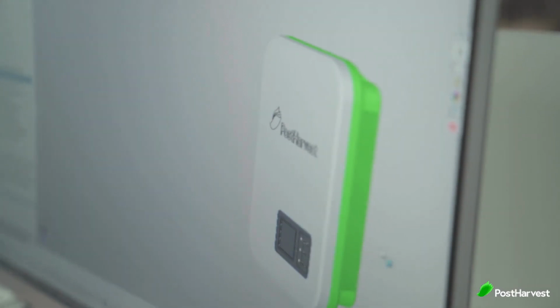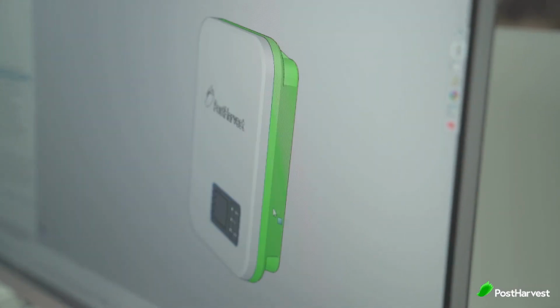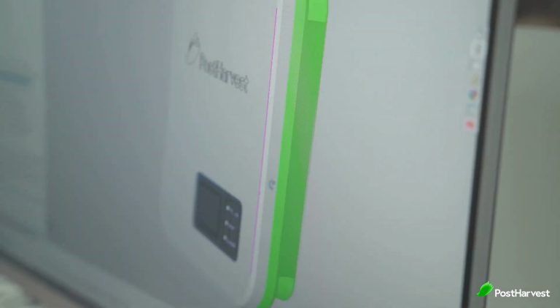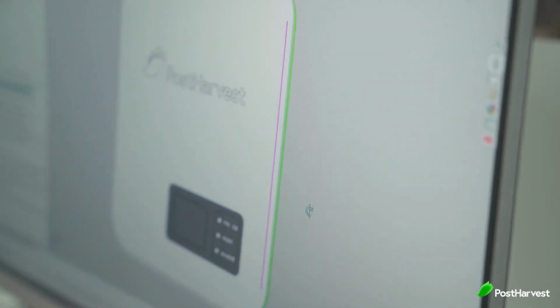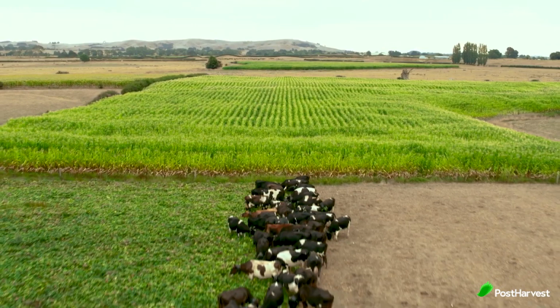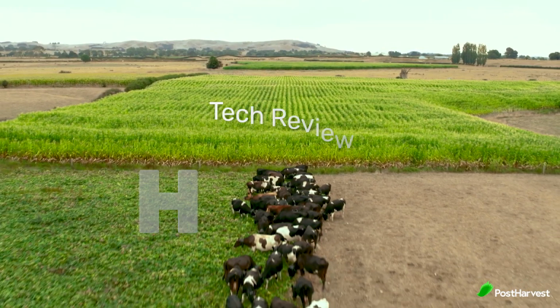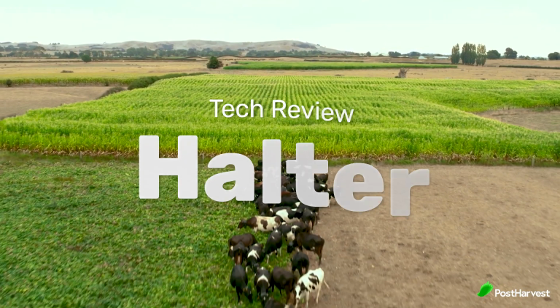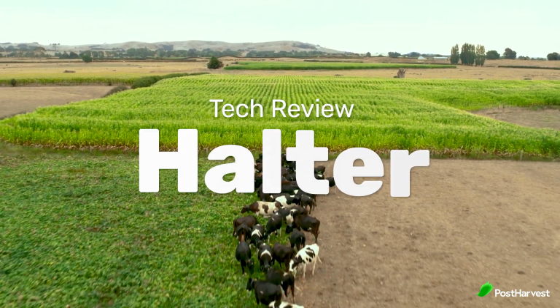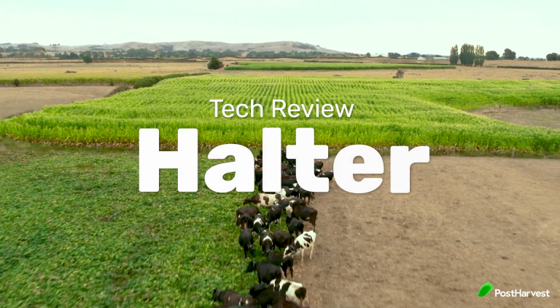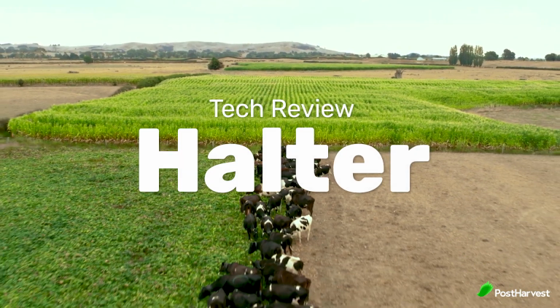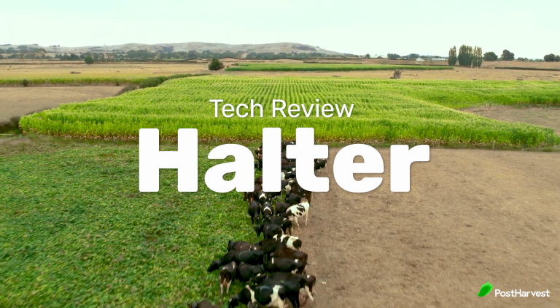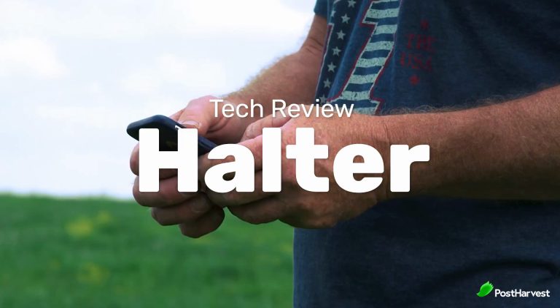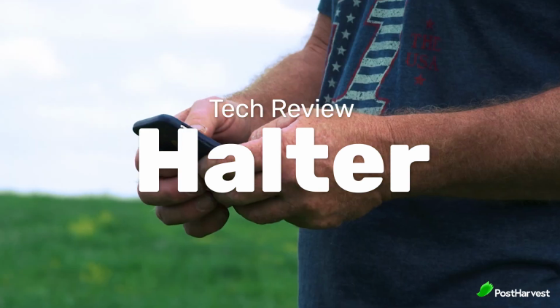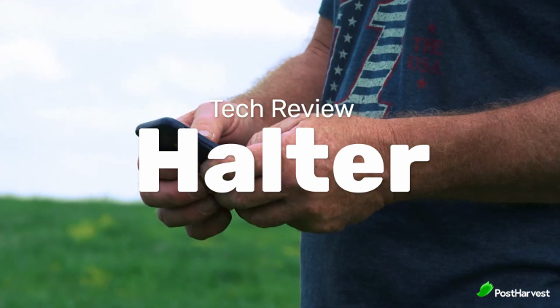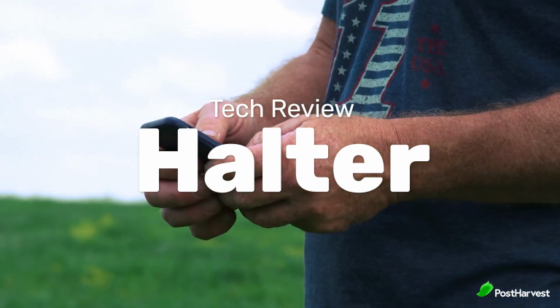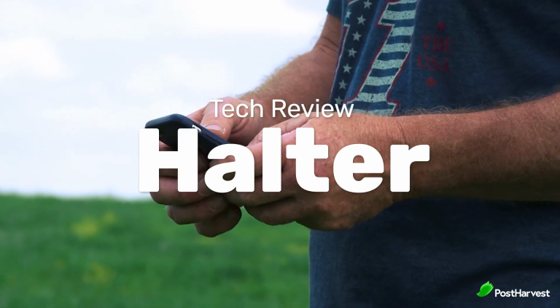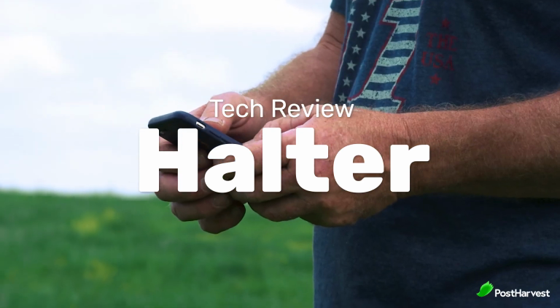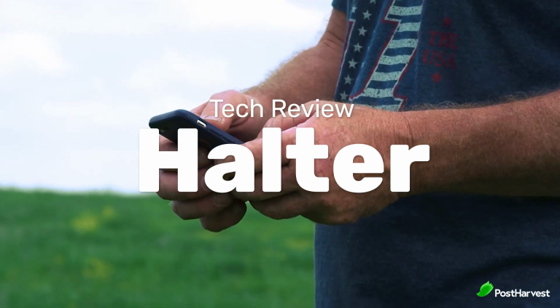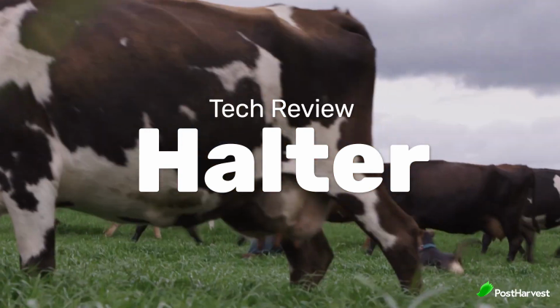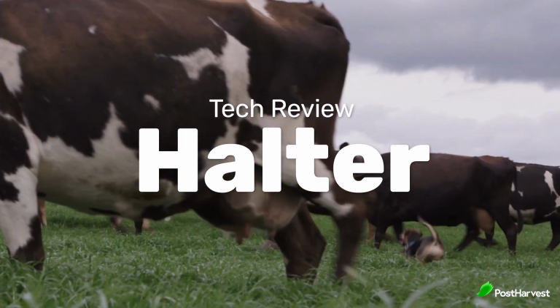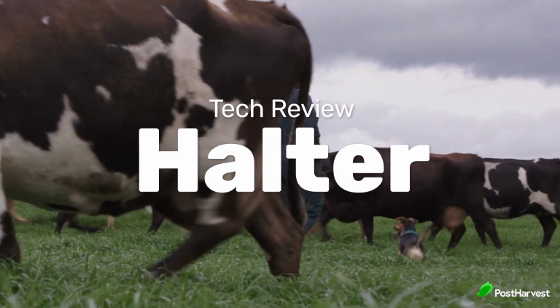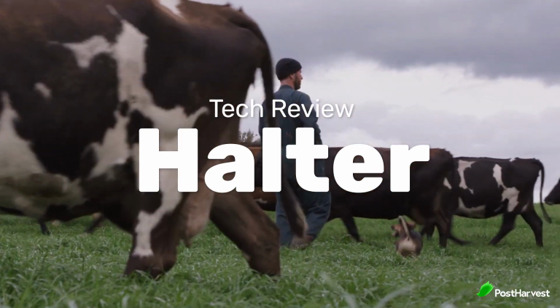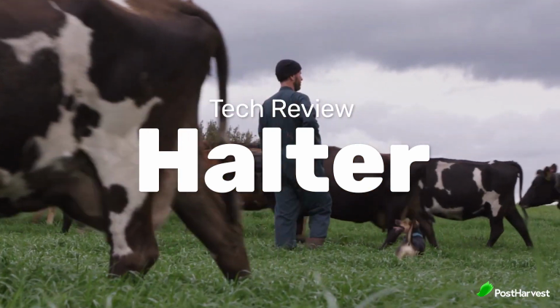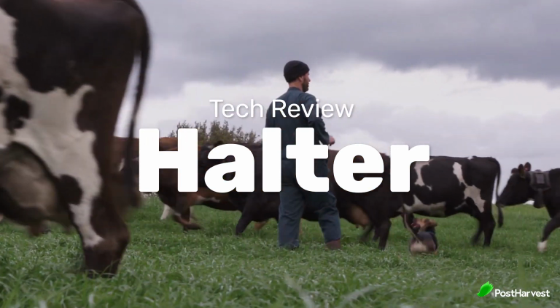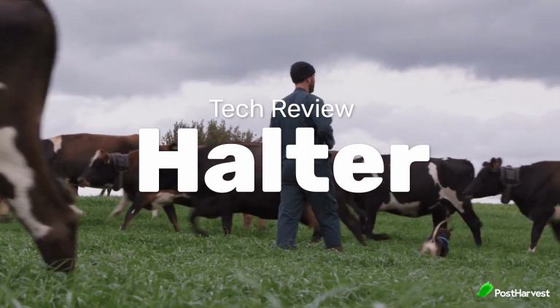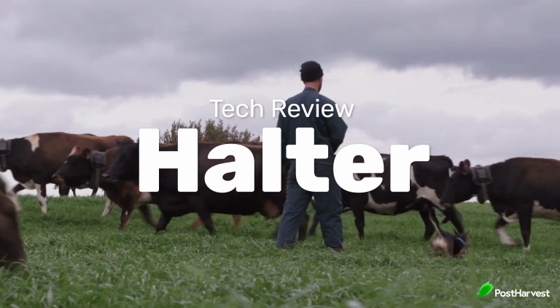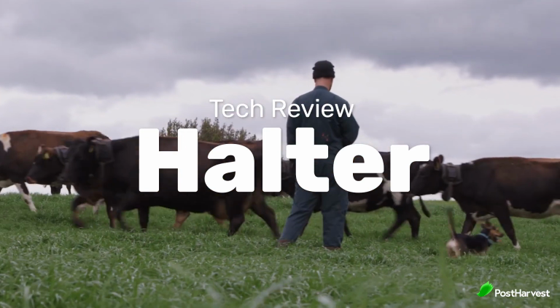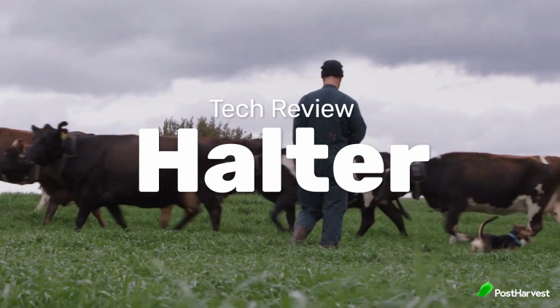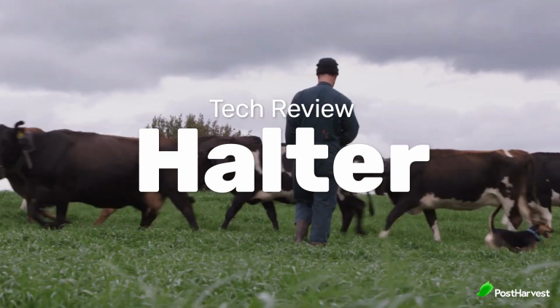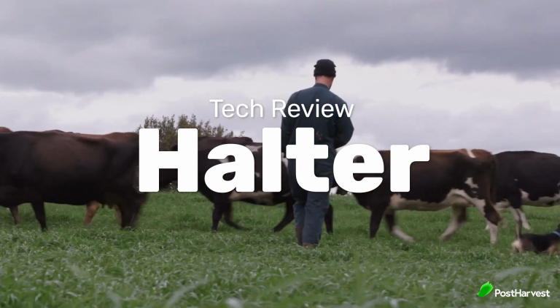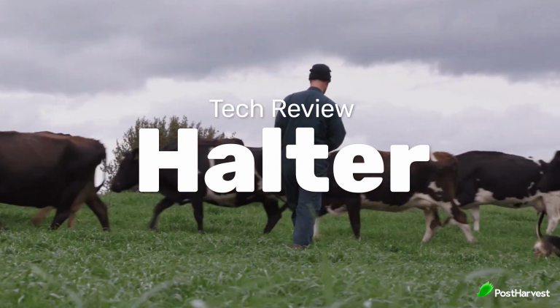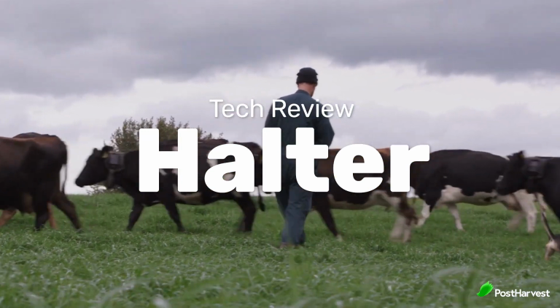Today we're taking a look at Holter, who are revolutionising the farming experience through GPS animal tracking and automated virtual fencing.